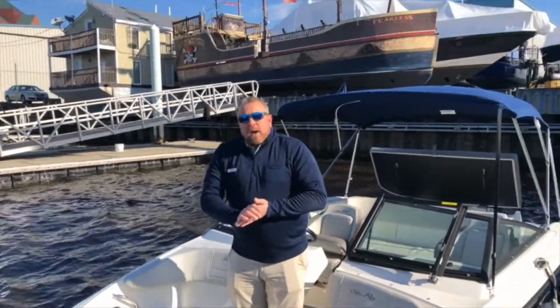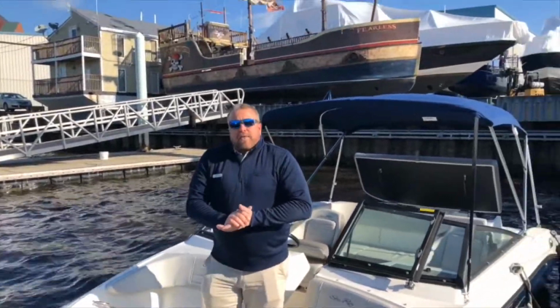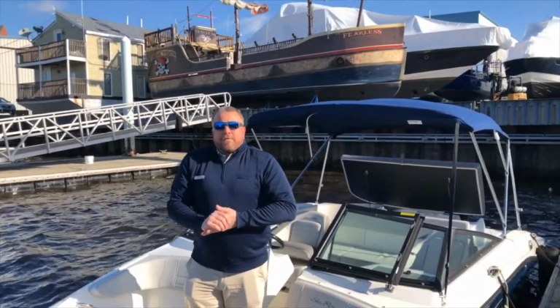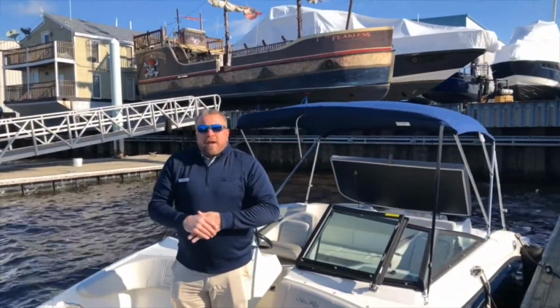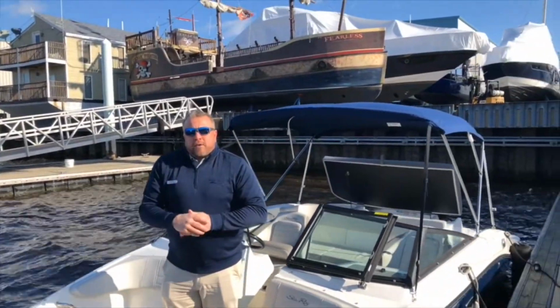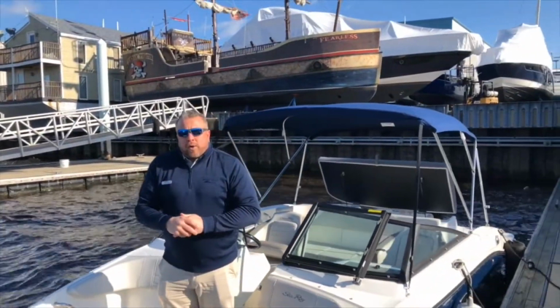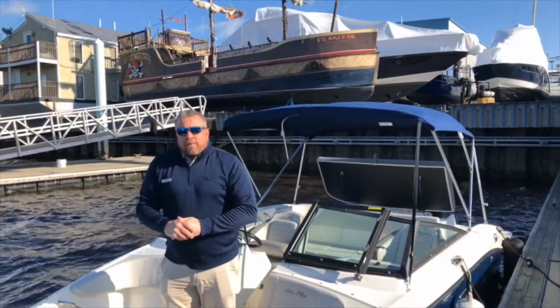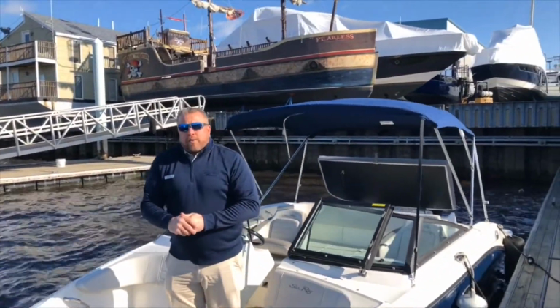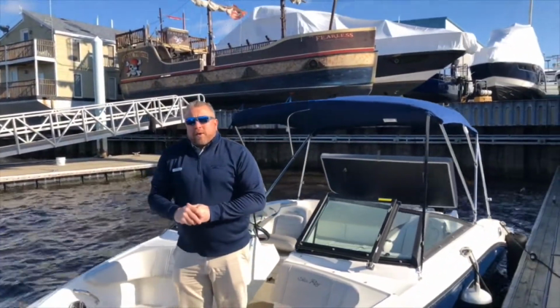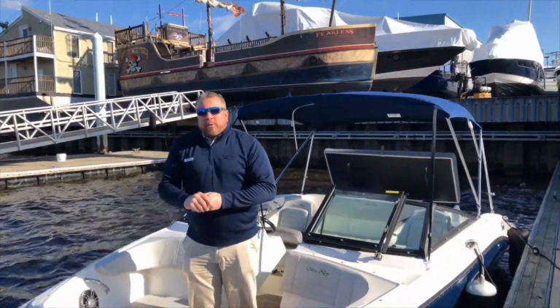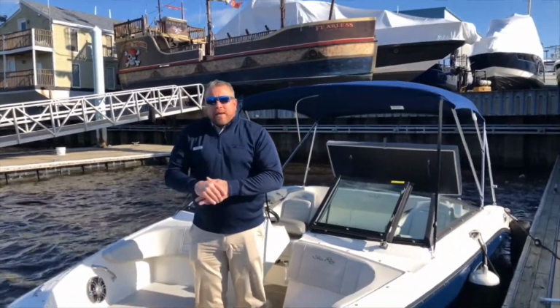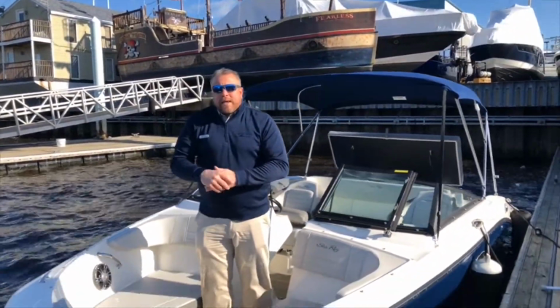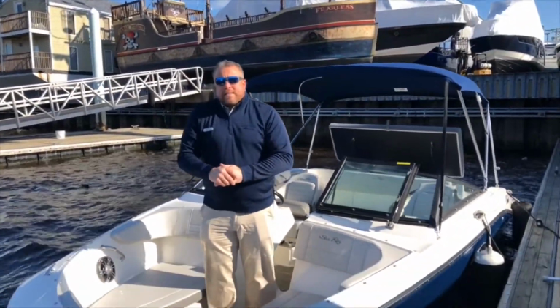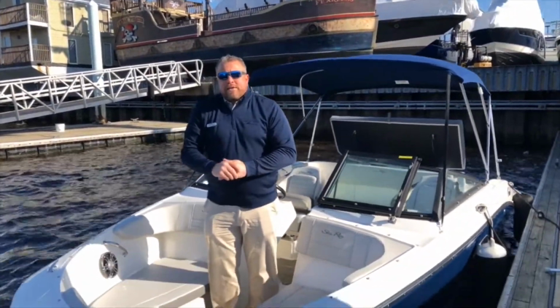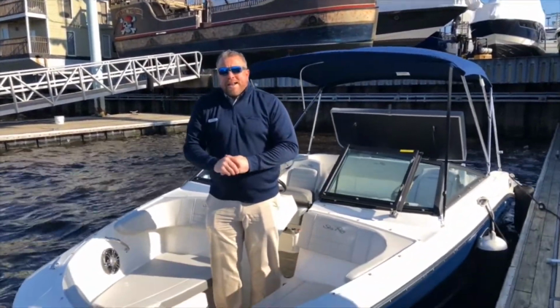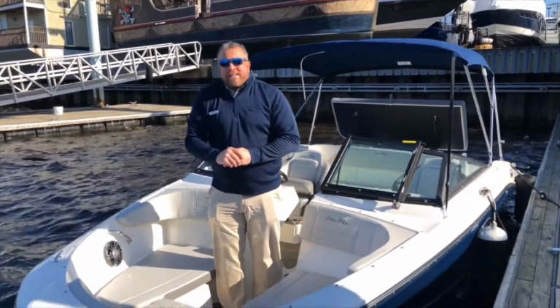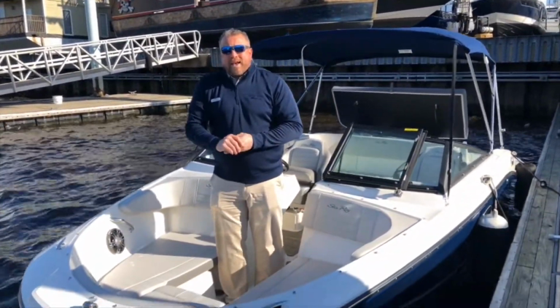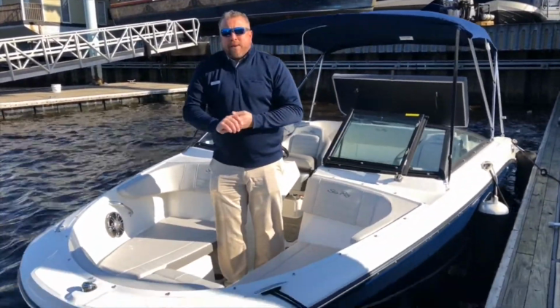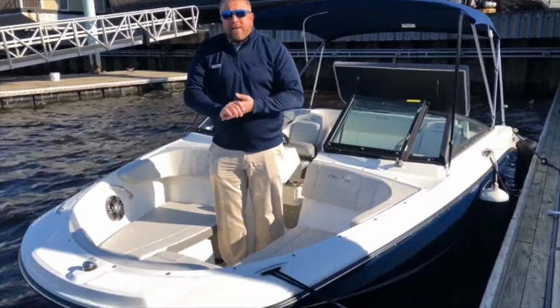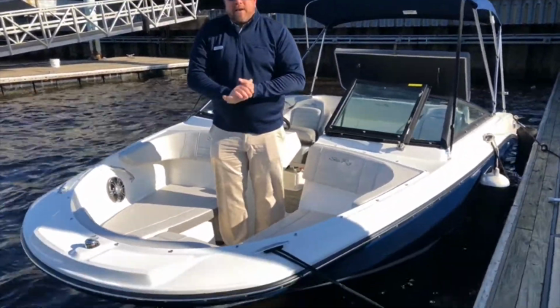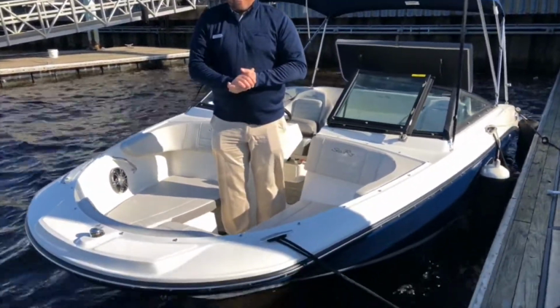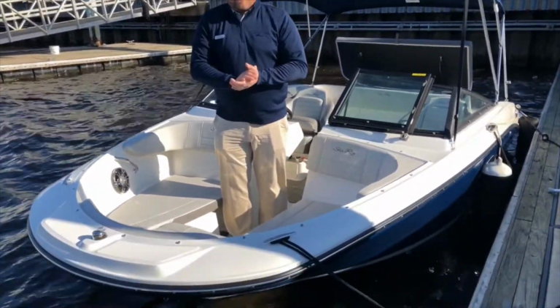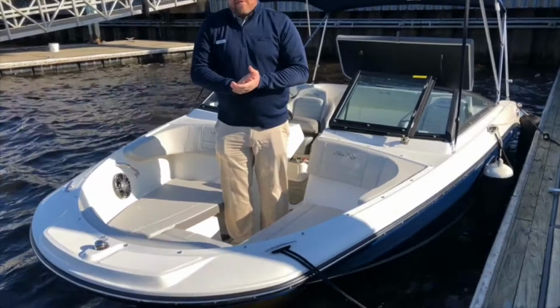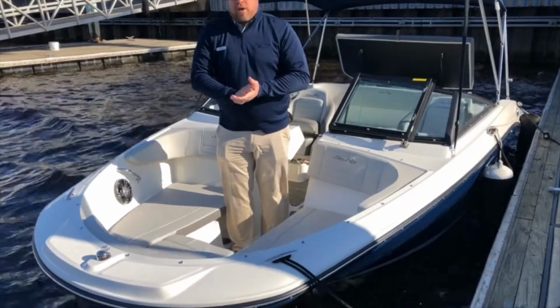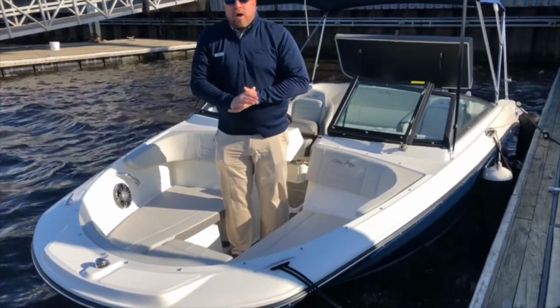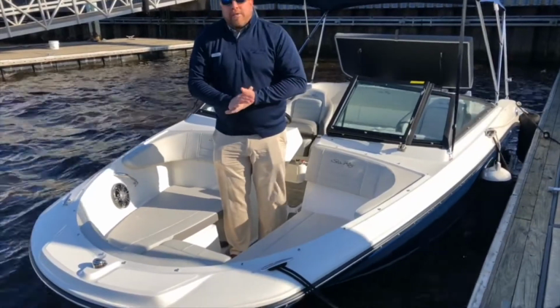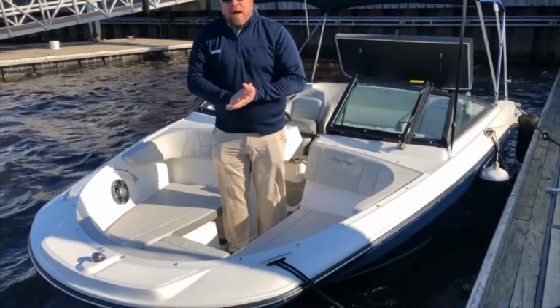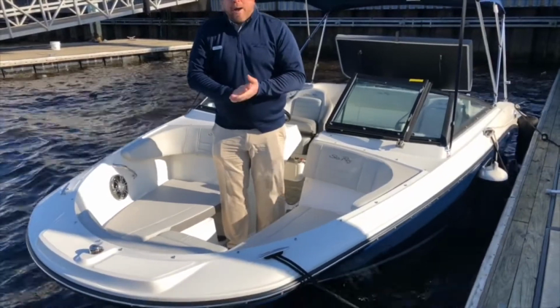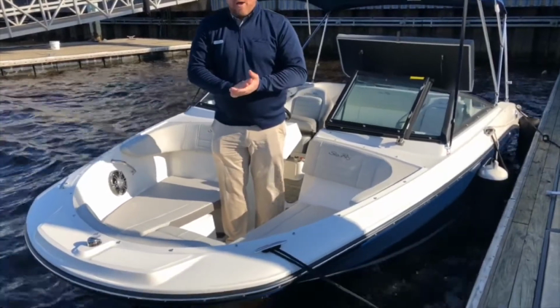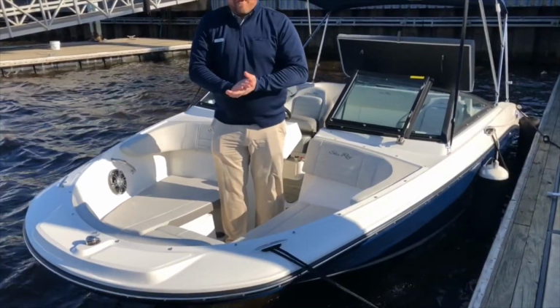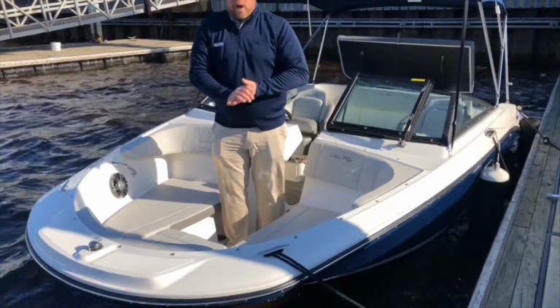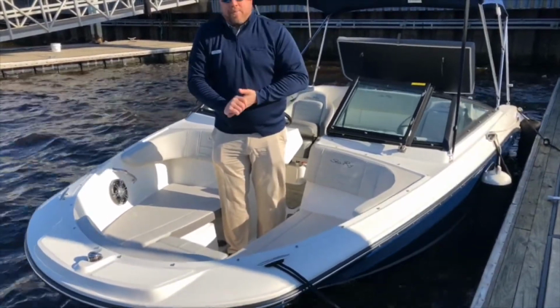Thank you for taking the tour of the 2020 Sea Ray 19 SPX. Please give us a call, stop by, or visit our website.